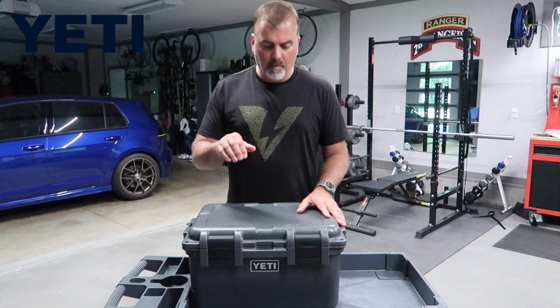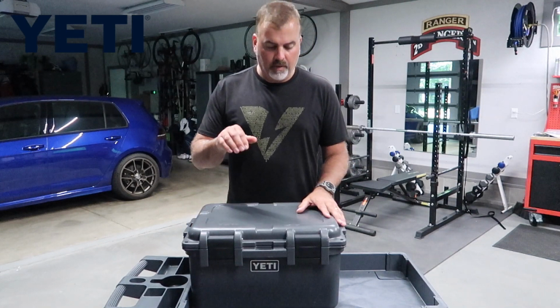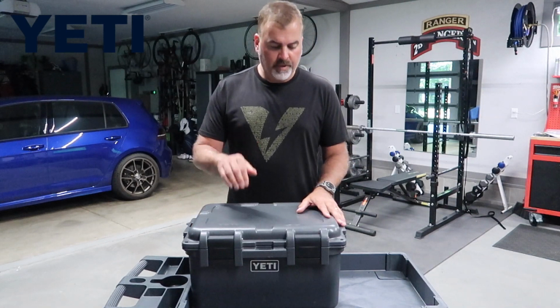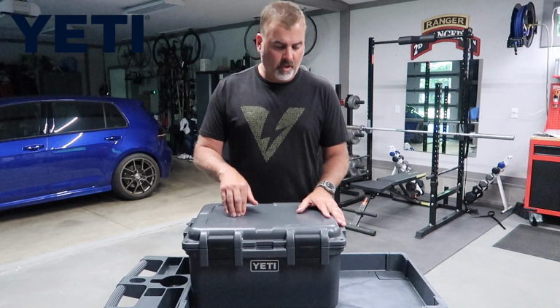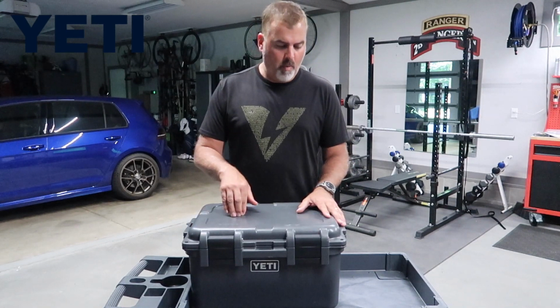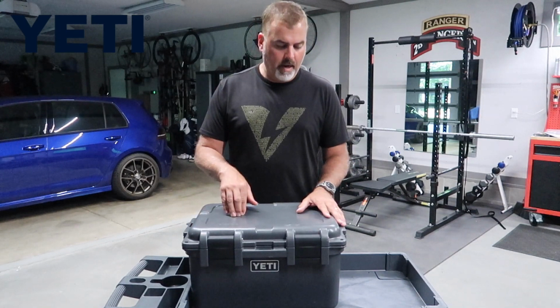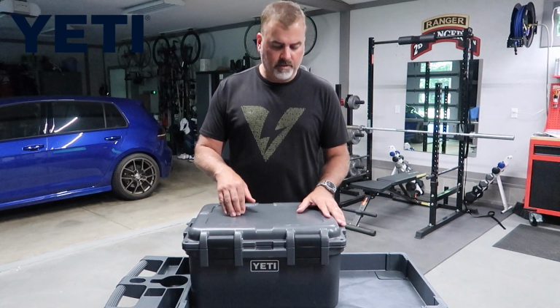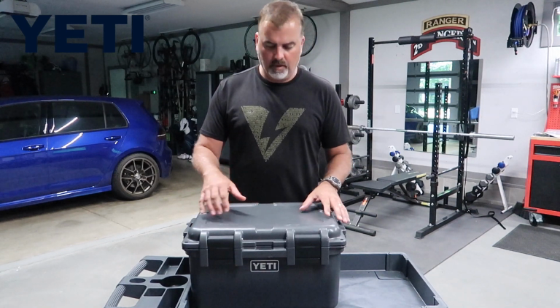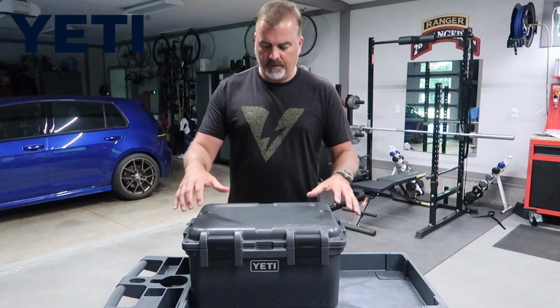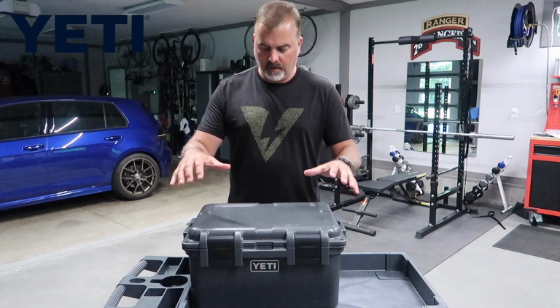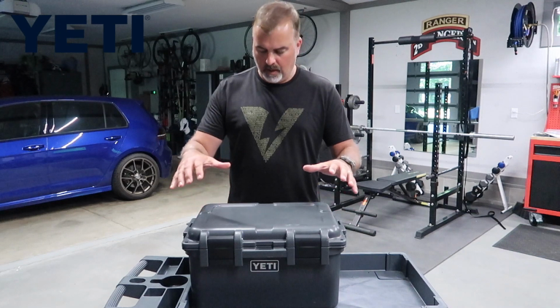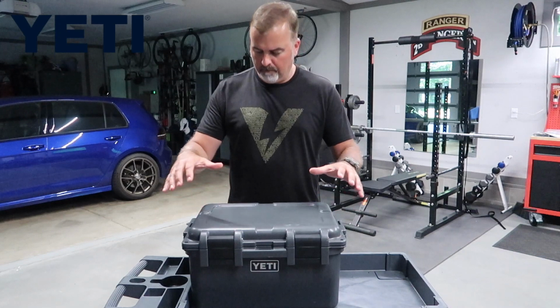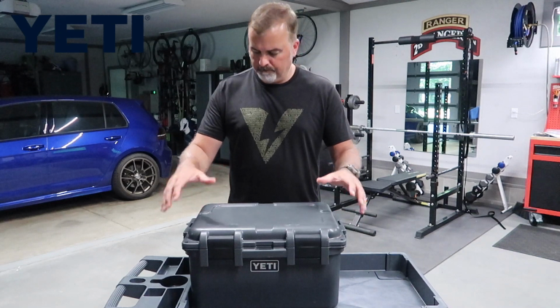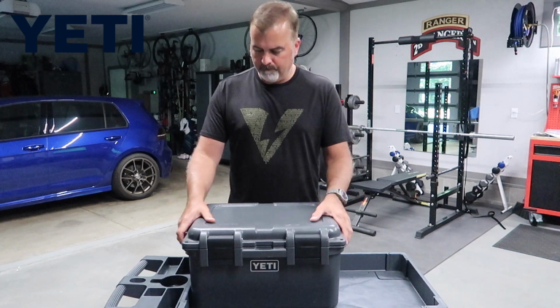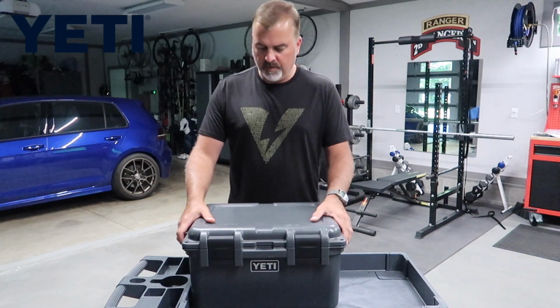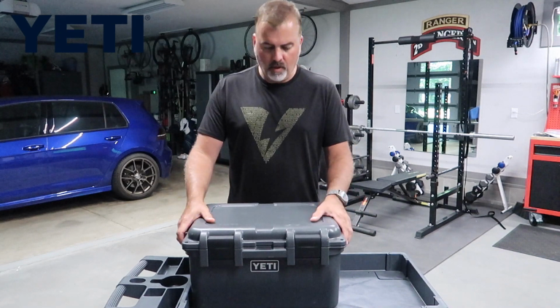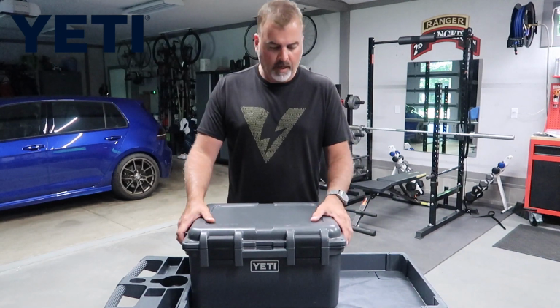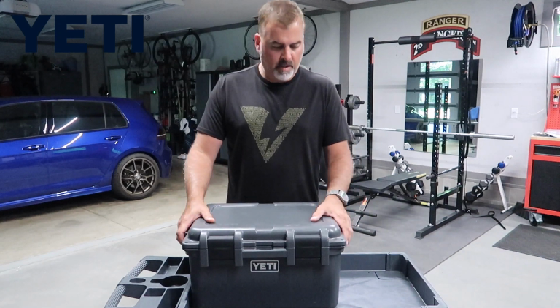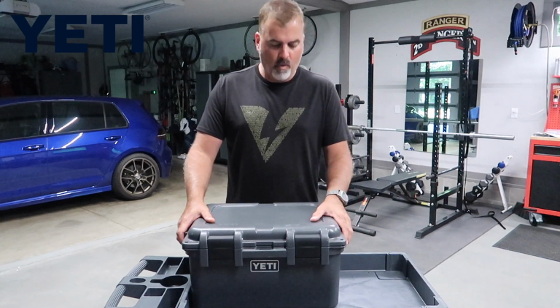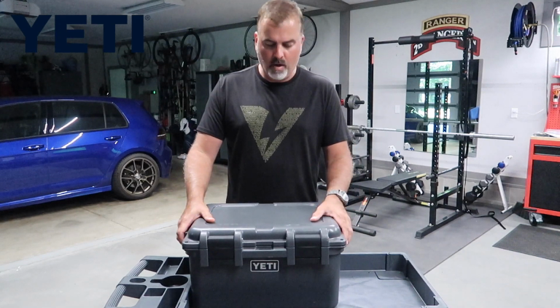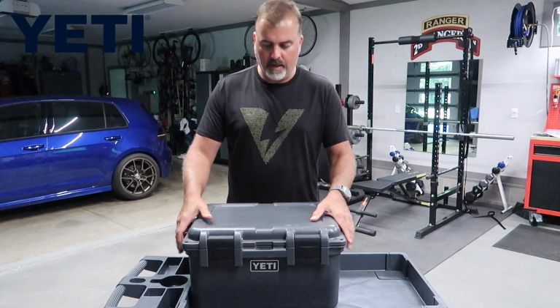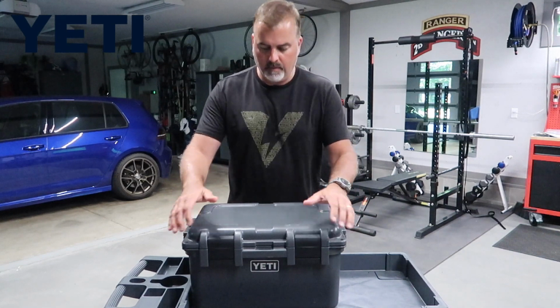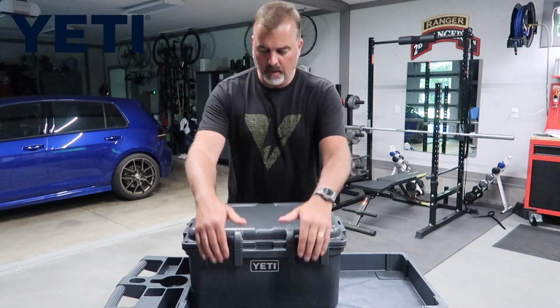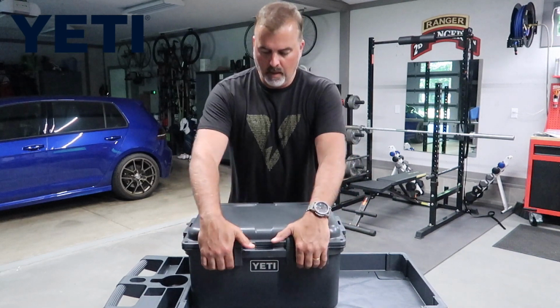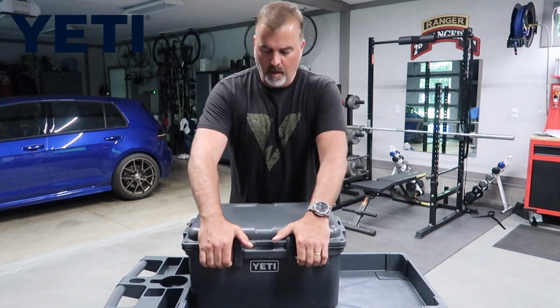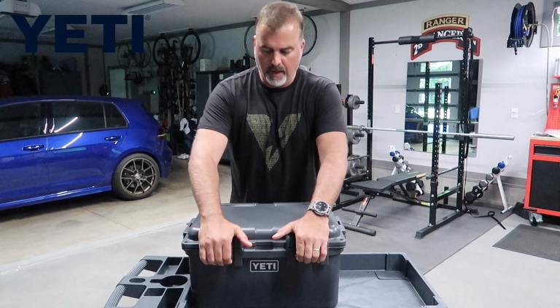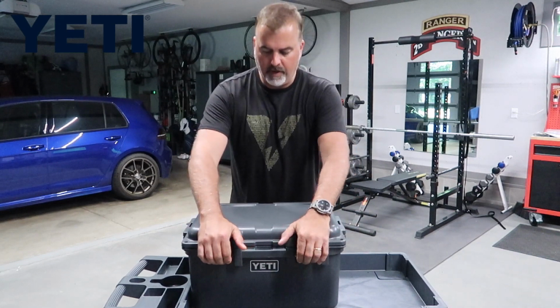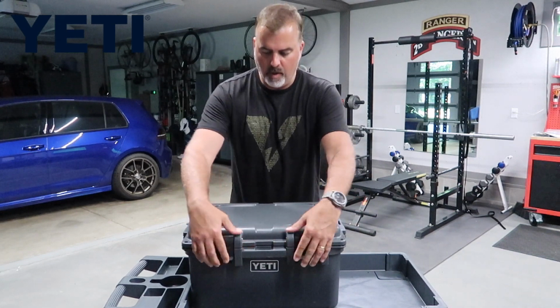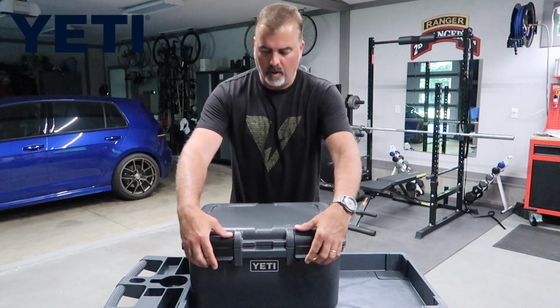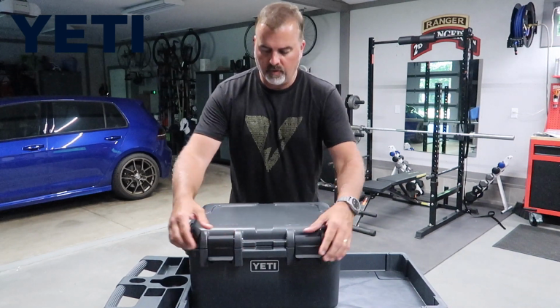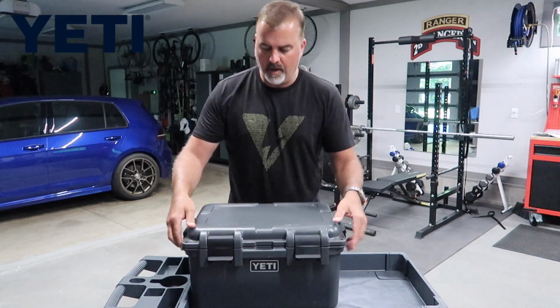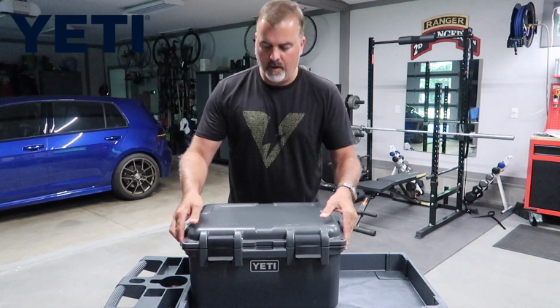This is a go box — it's sealed, airtight, watertight, with a couple of heavy-duty buckles on here.